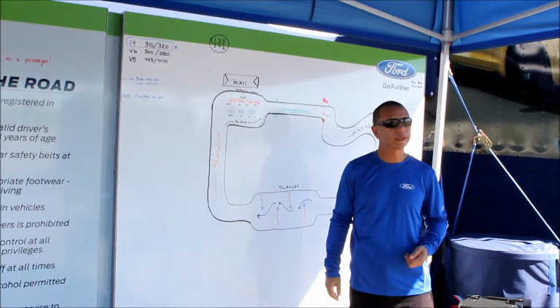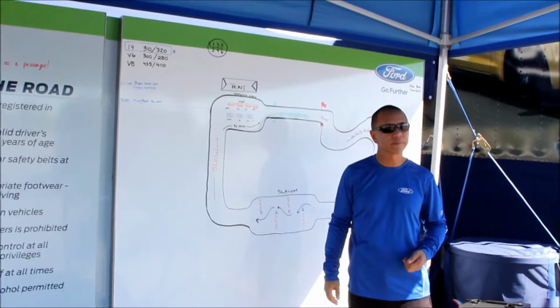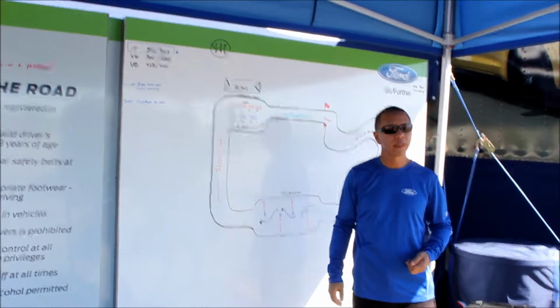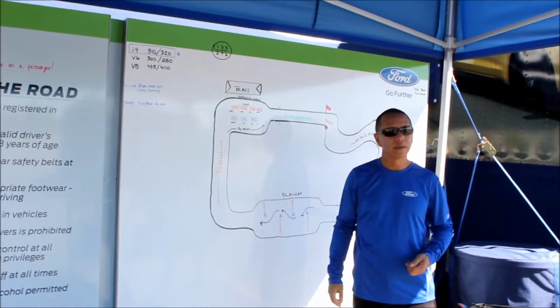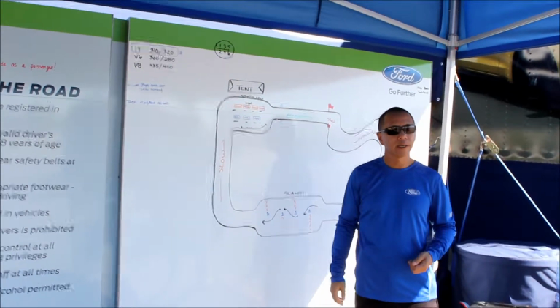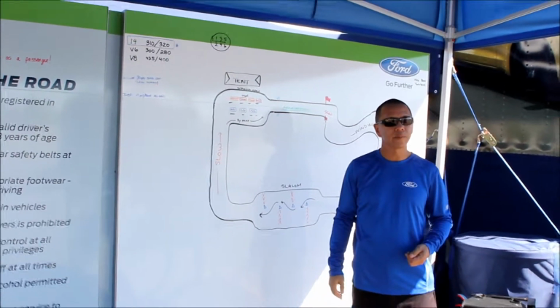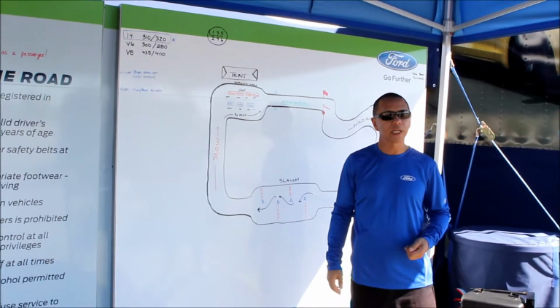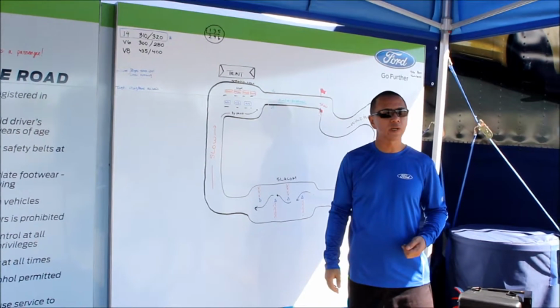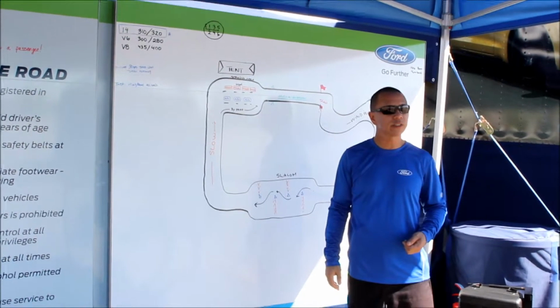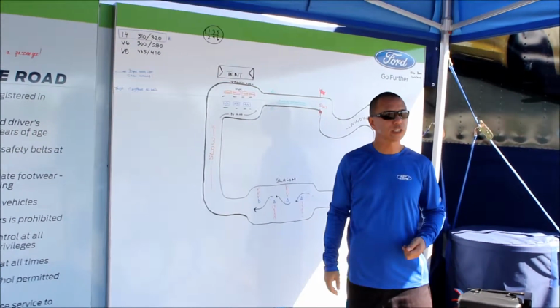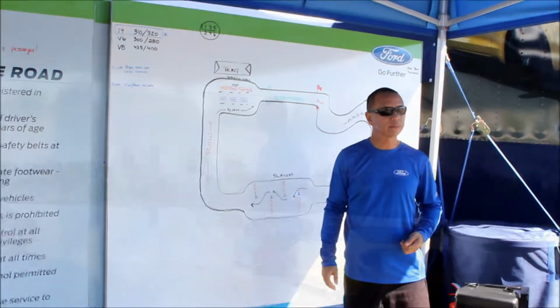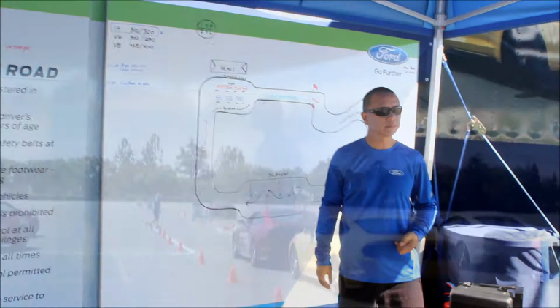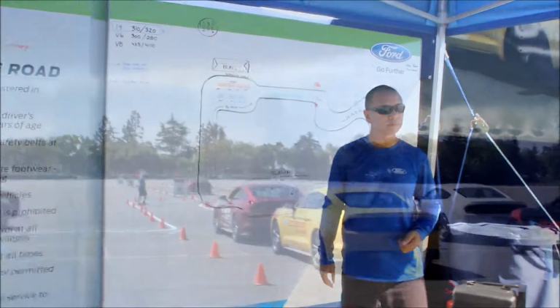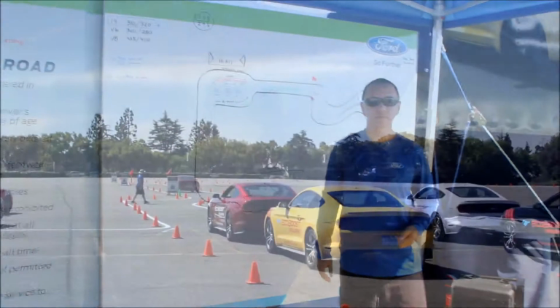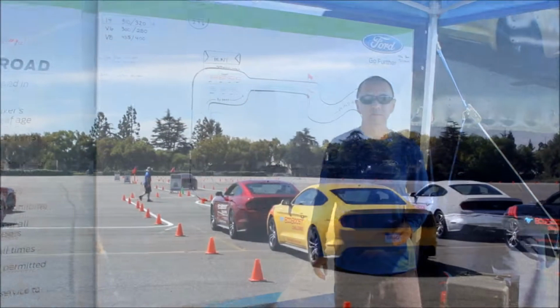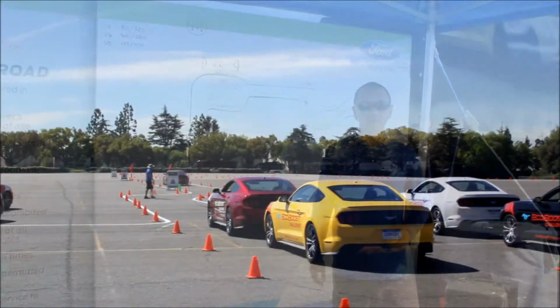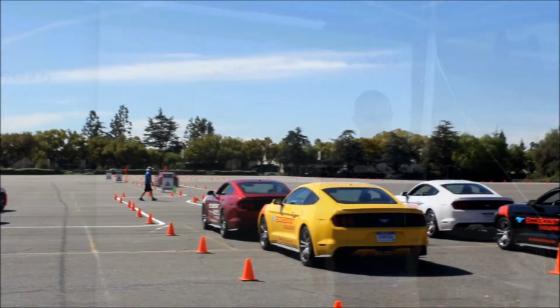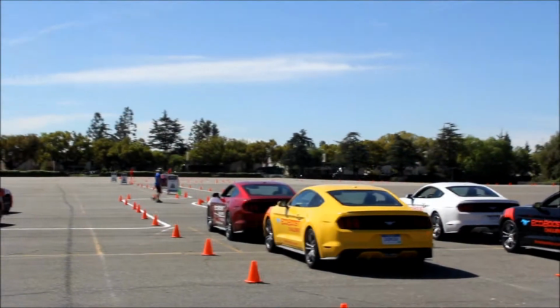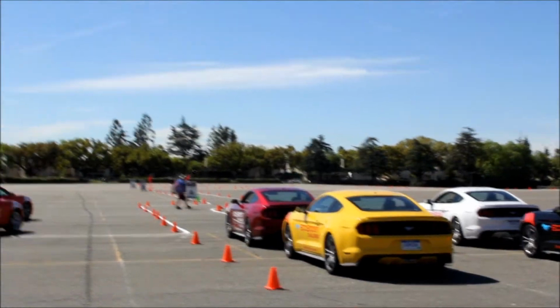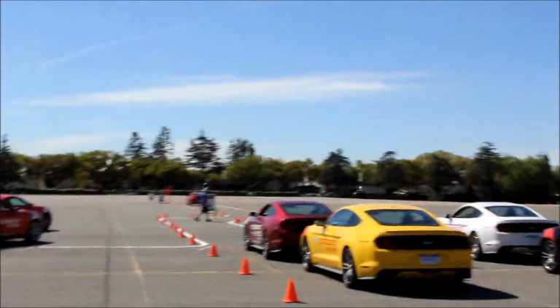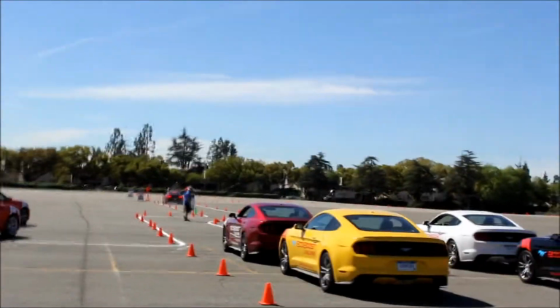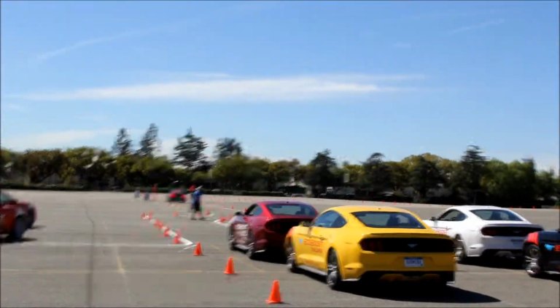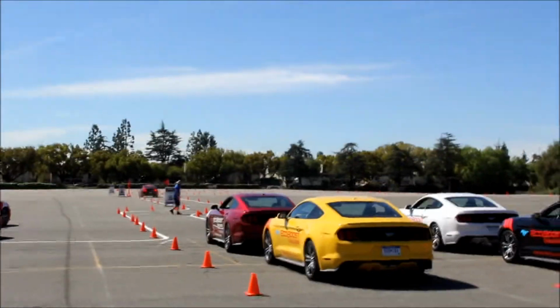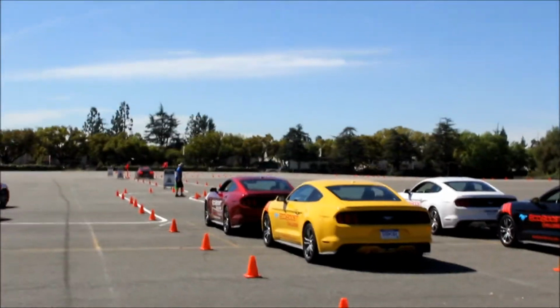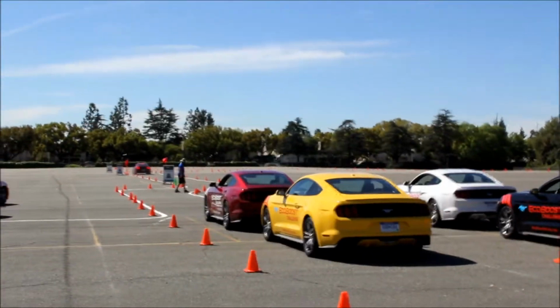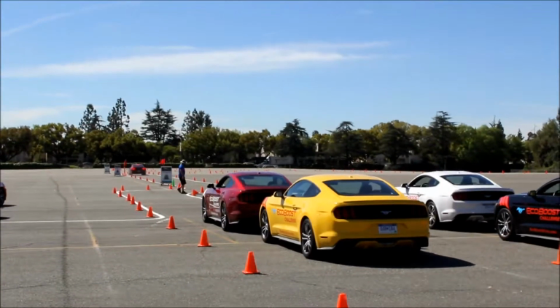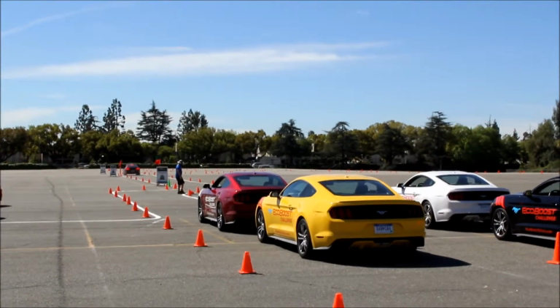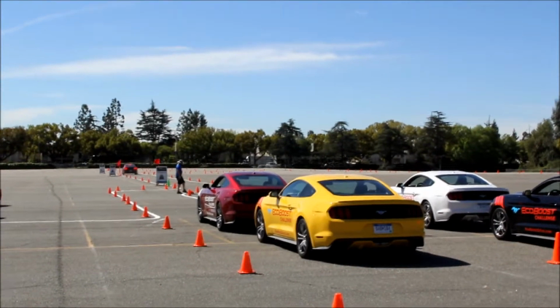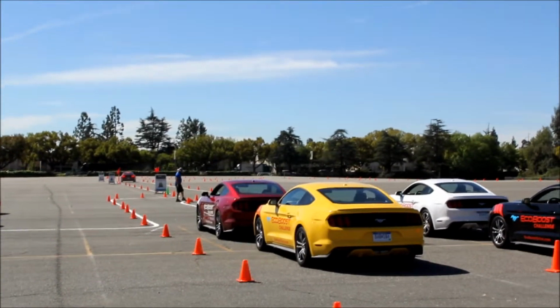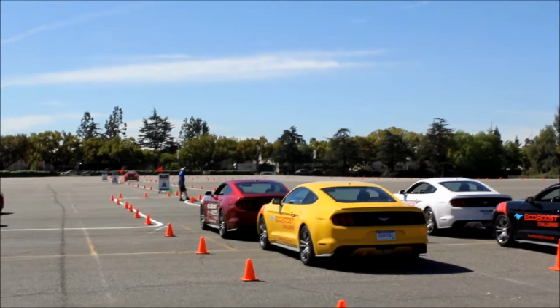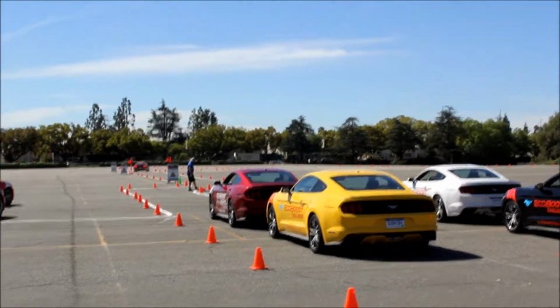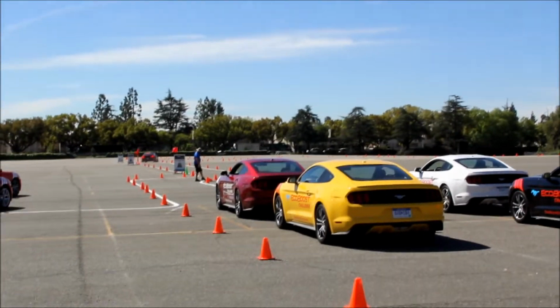Any questions, gentlemen? Thanks for coming out.